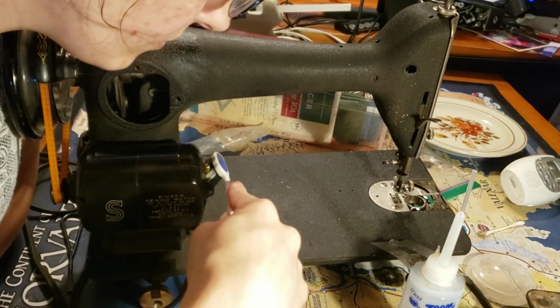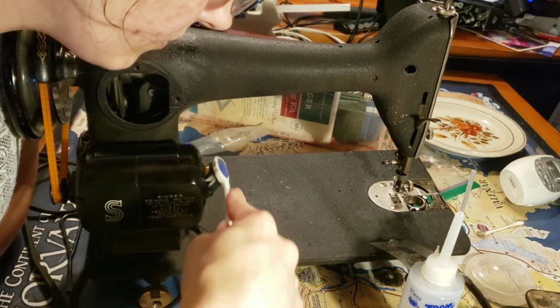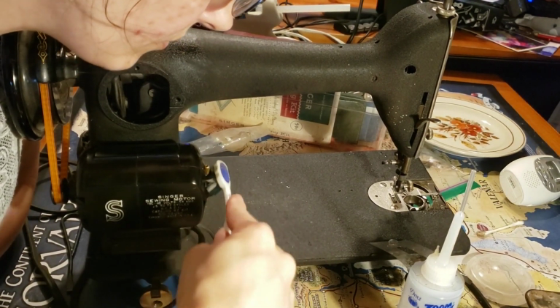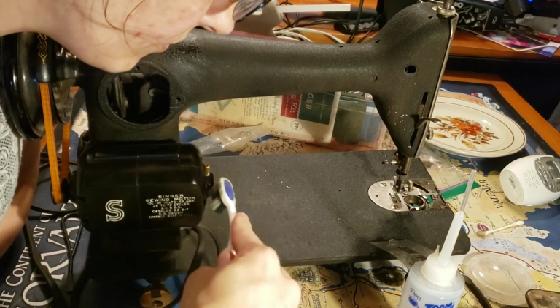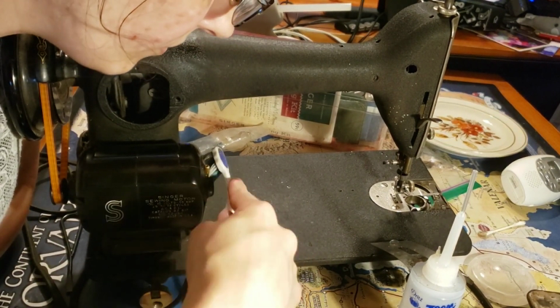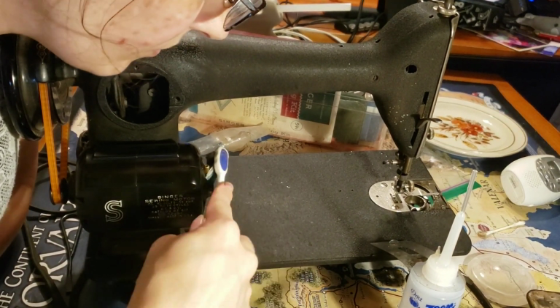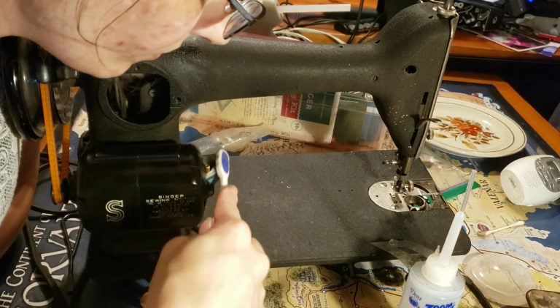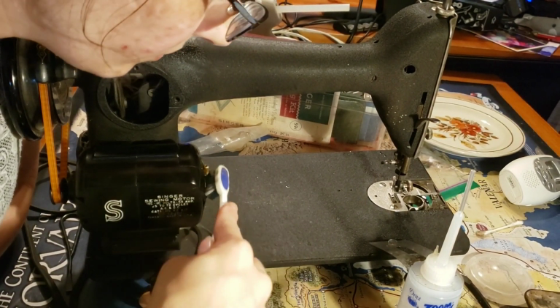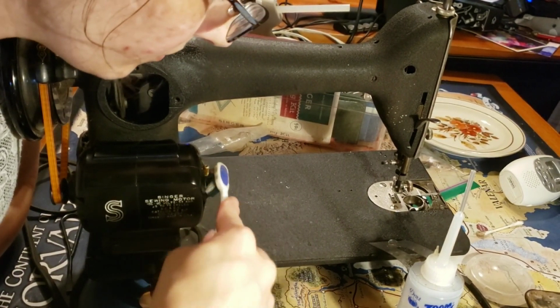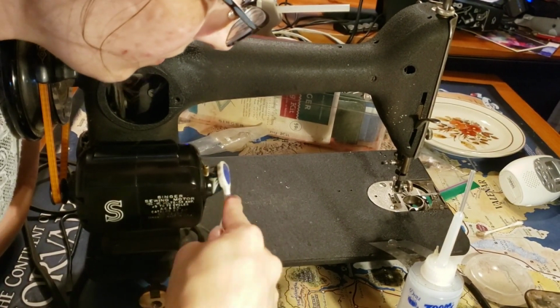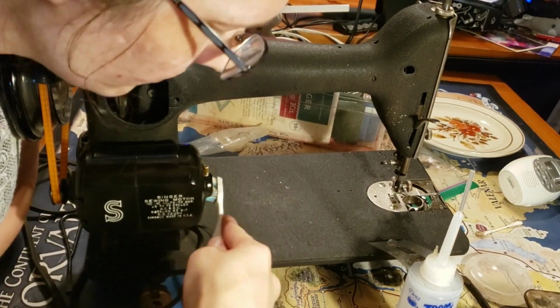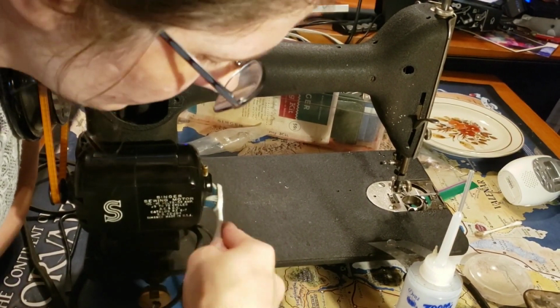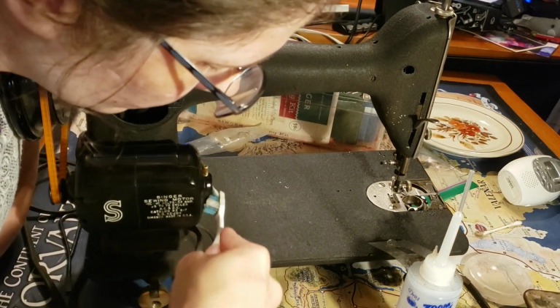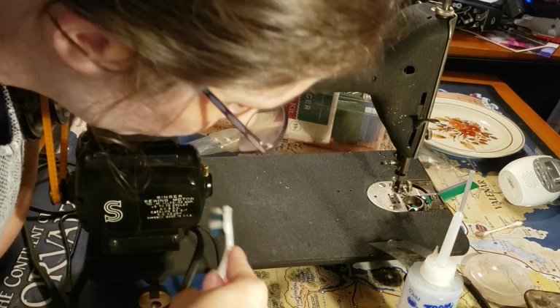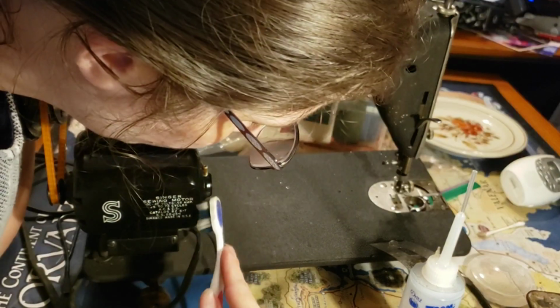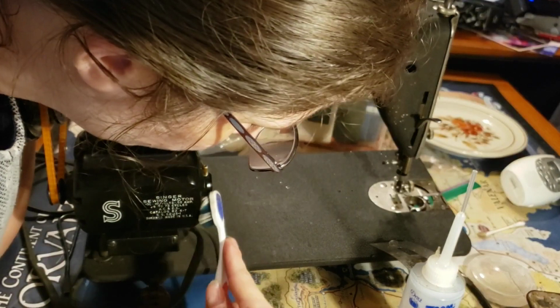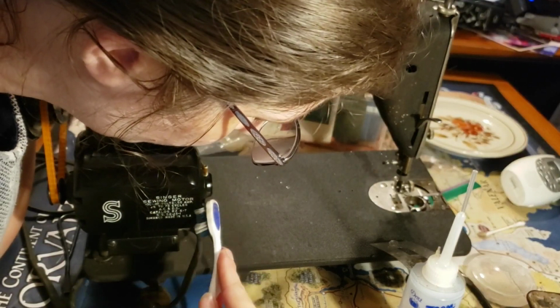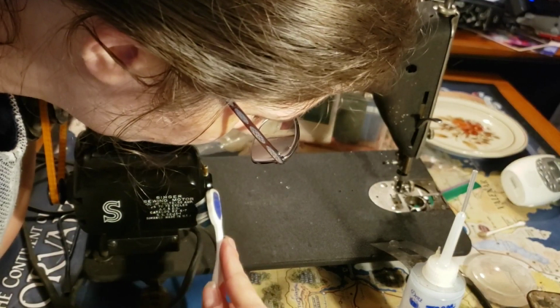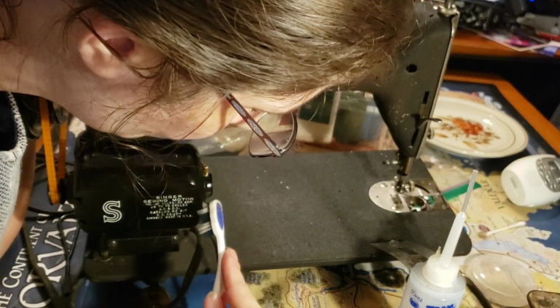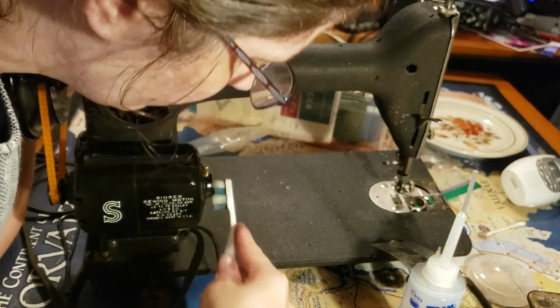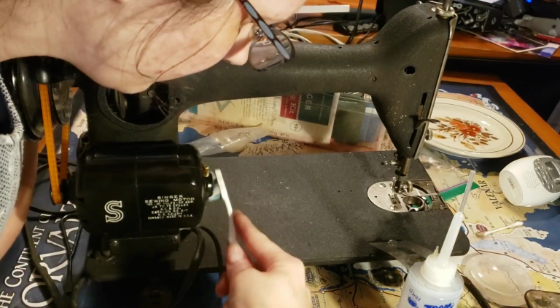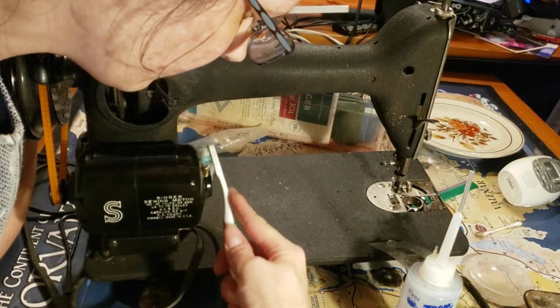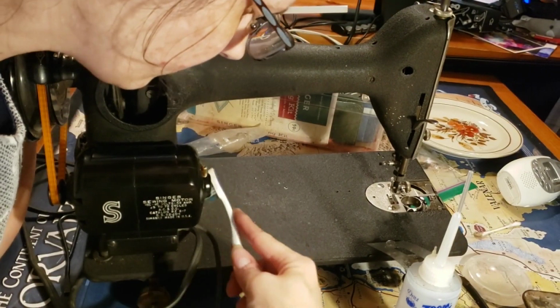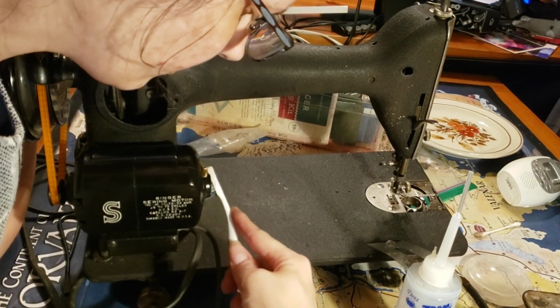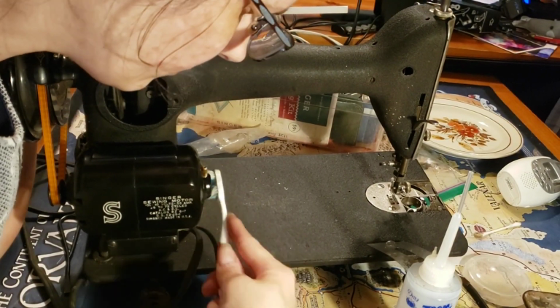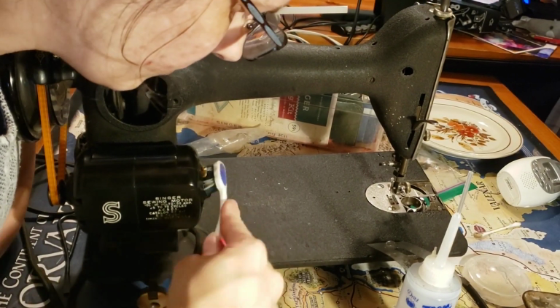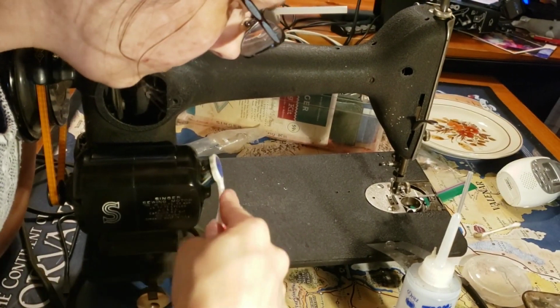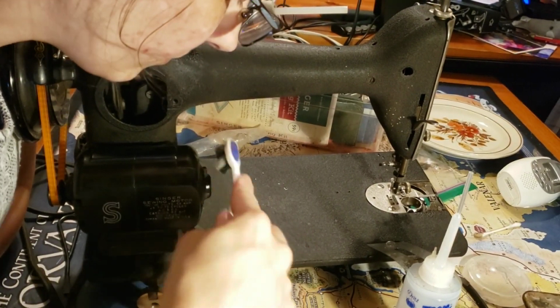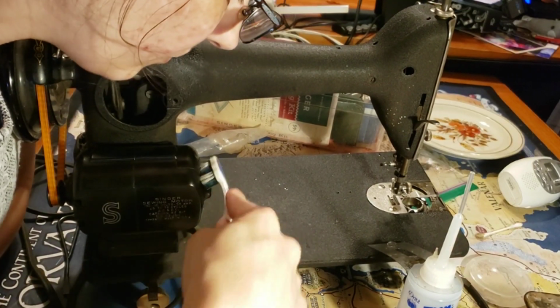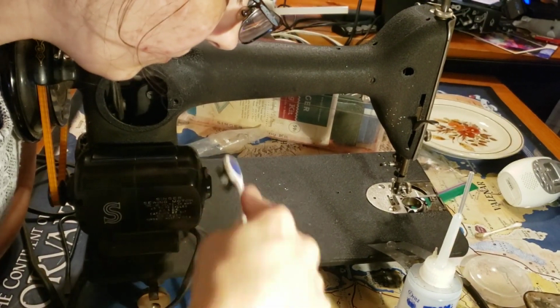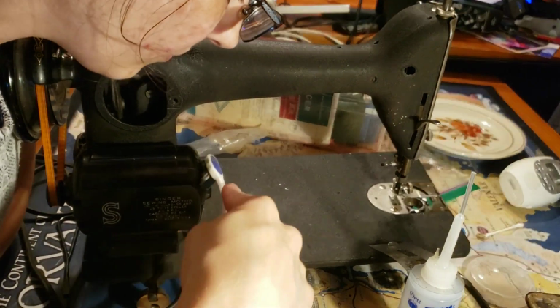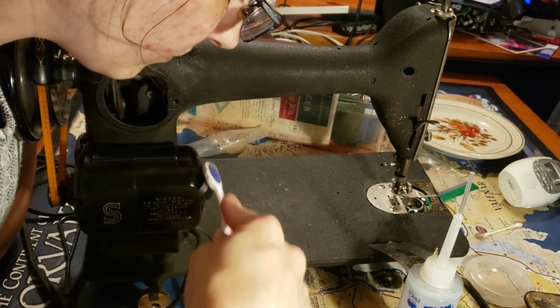That white part is where you inject grease into the motor — that's another thing I'll worry about much later.